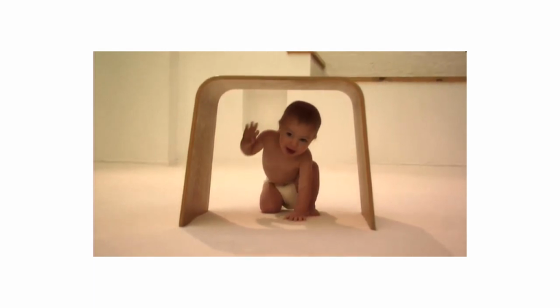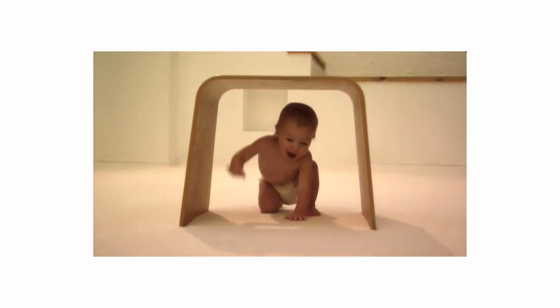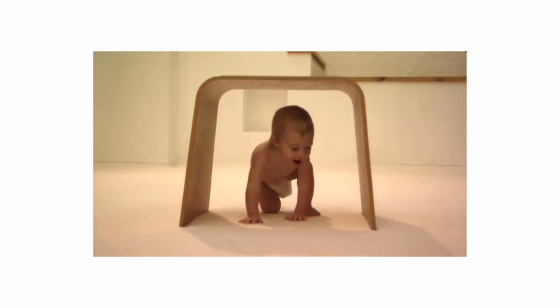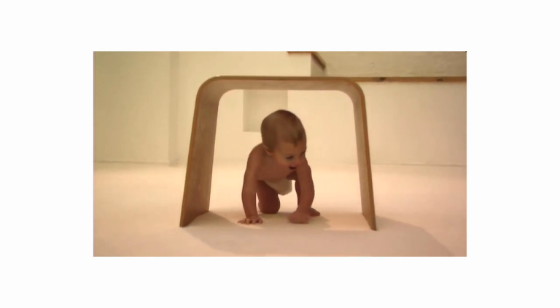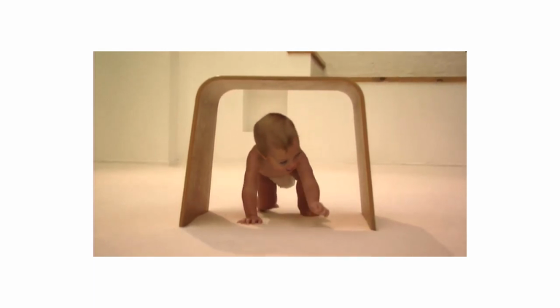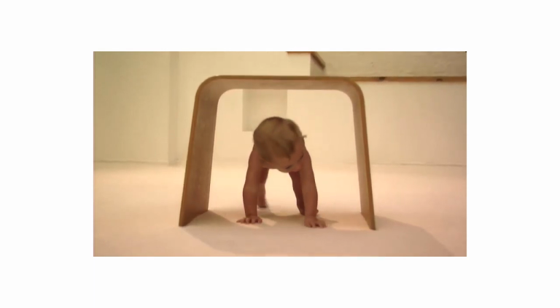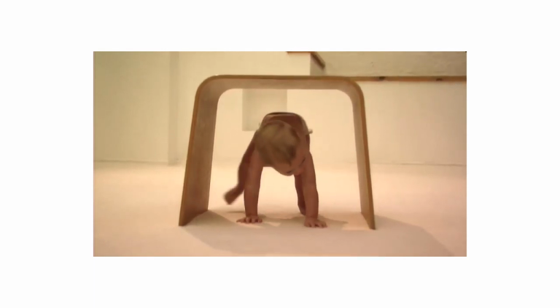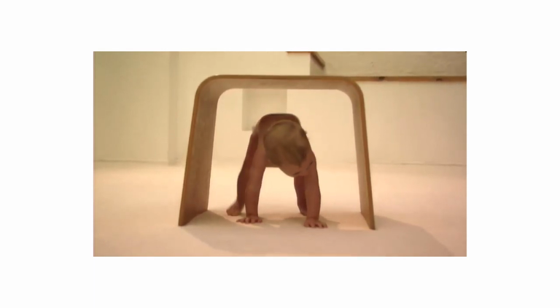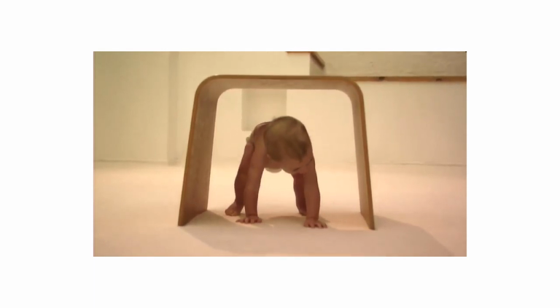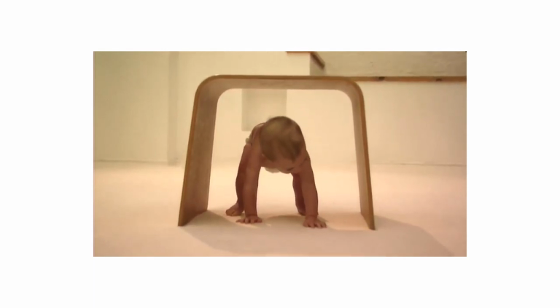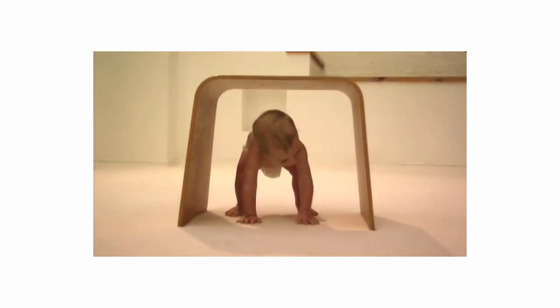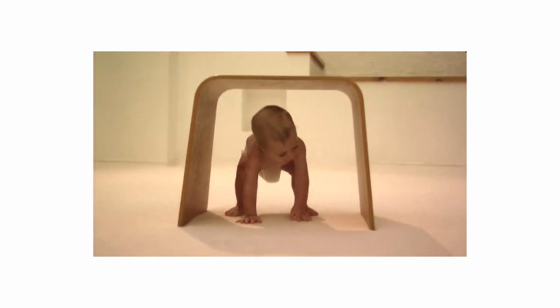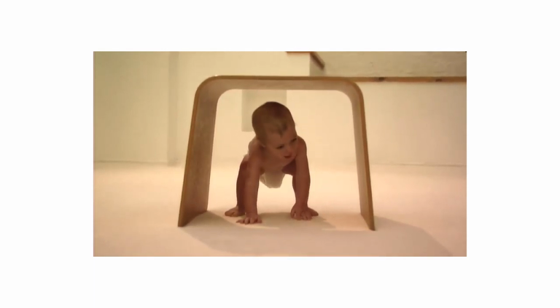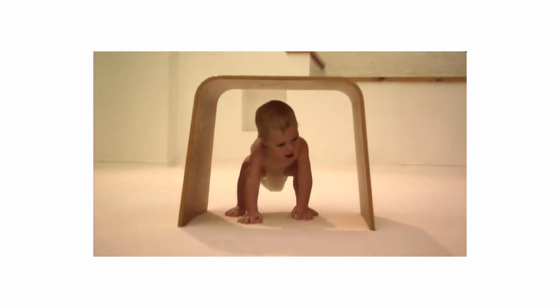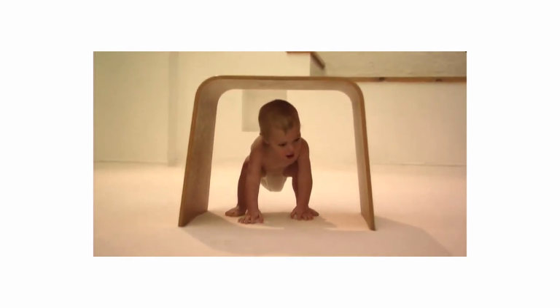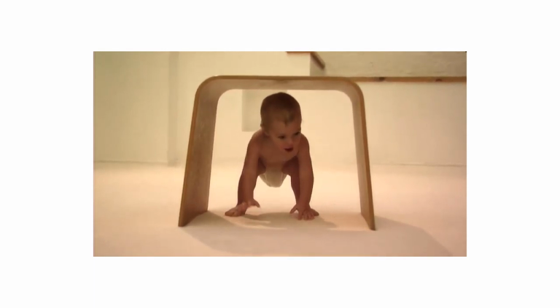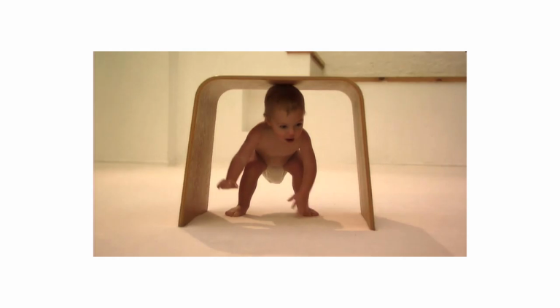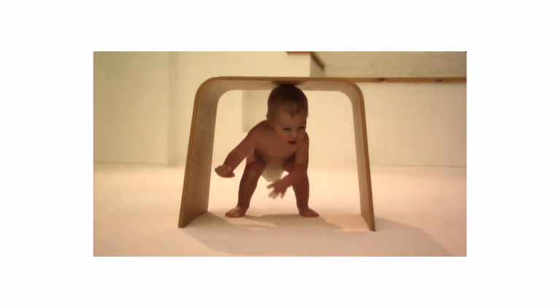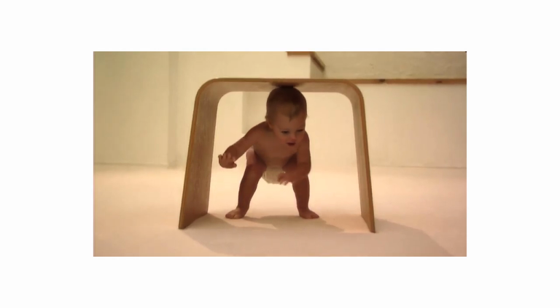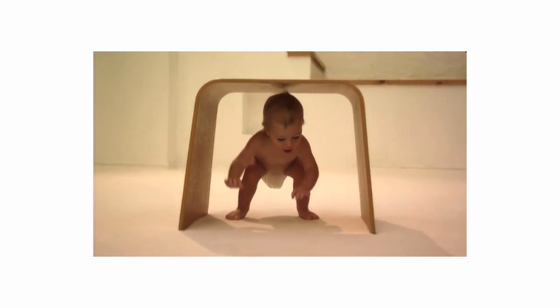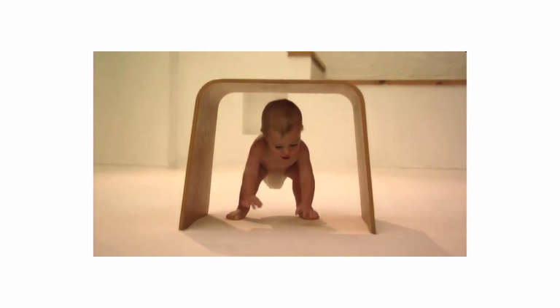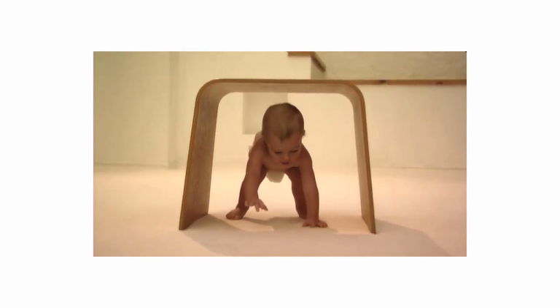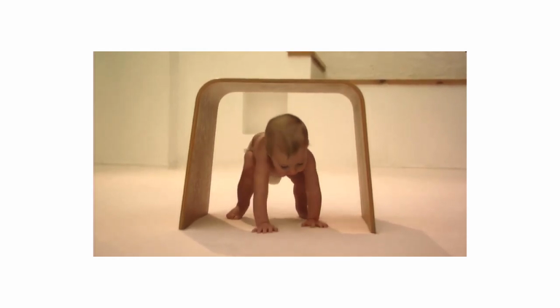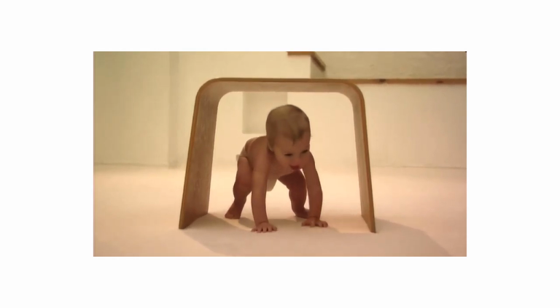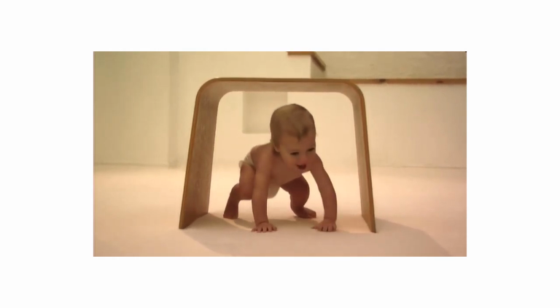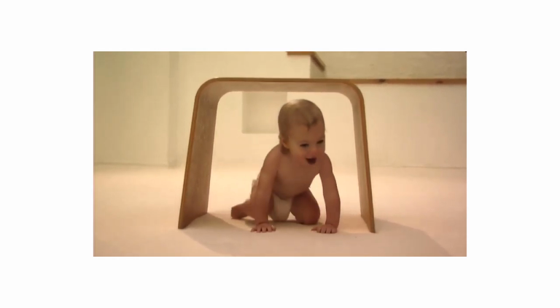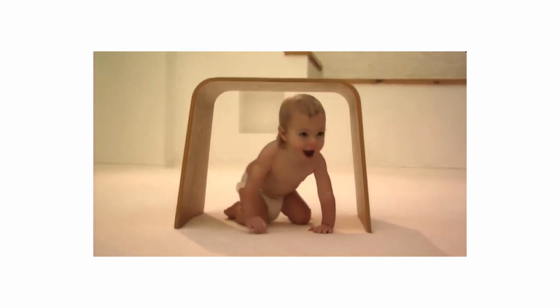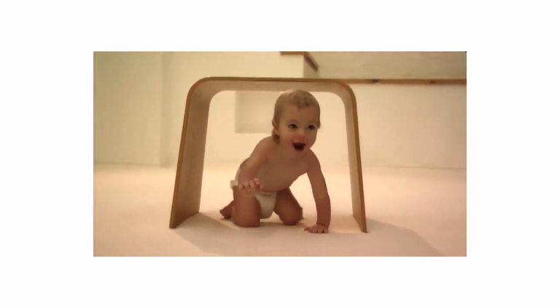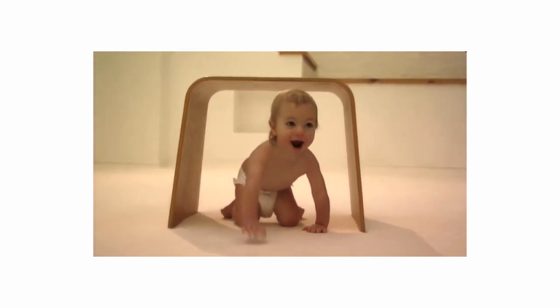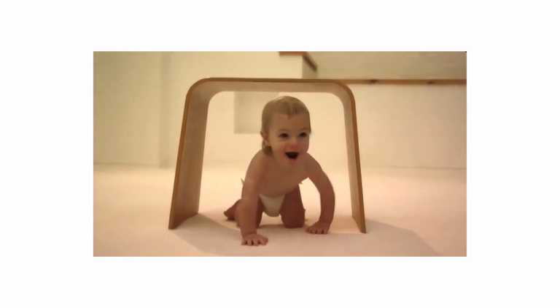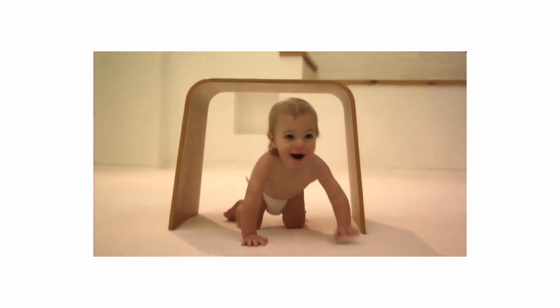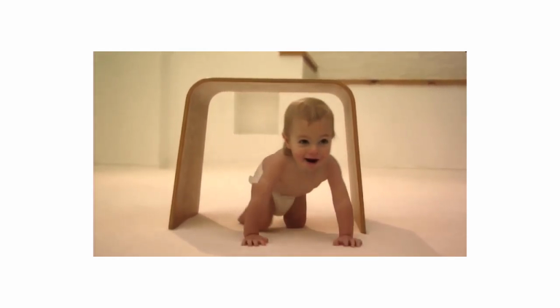A variety of colors captivate your baby while the soft silicone provides stimulation to gums and emerging teeth.